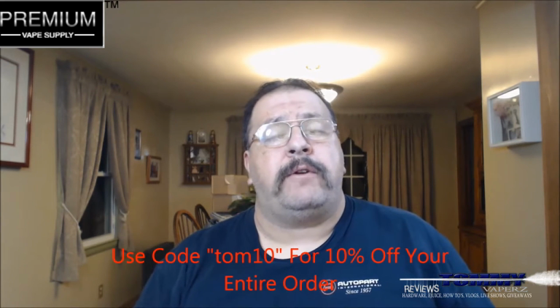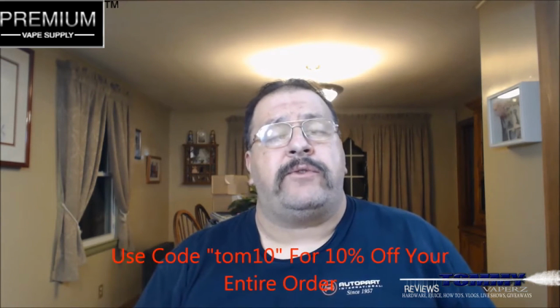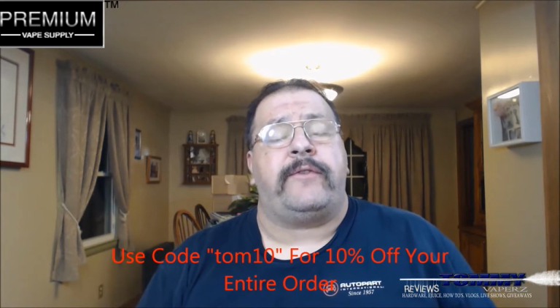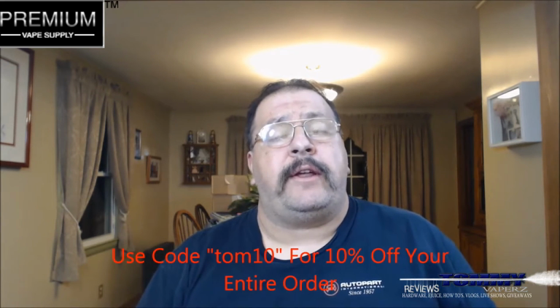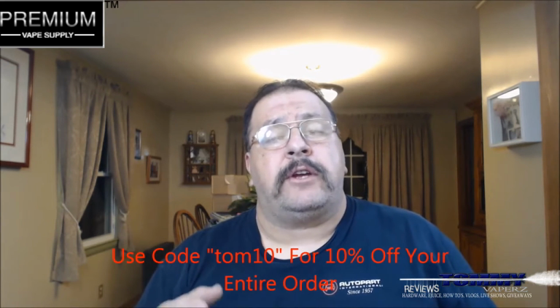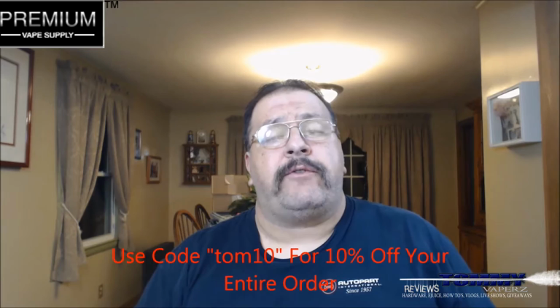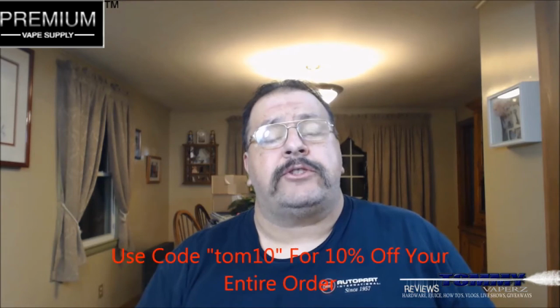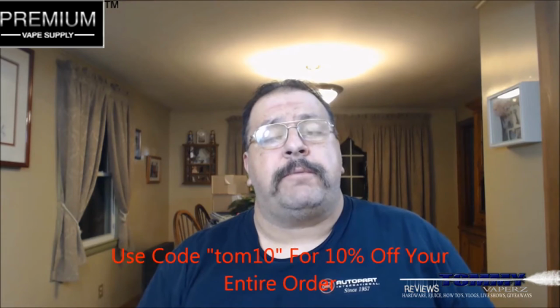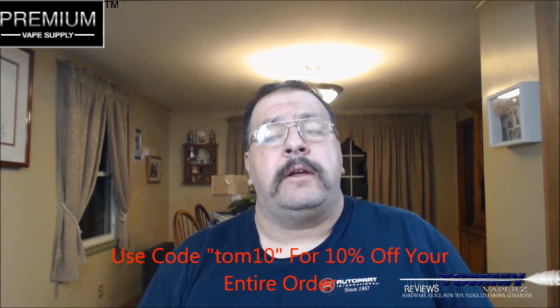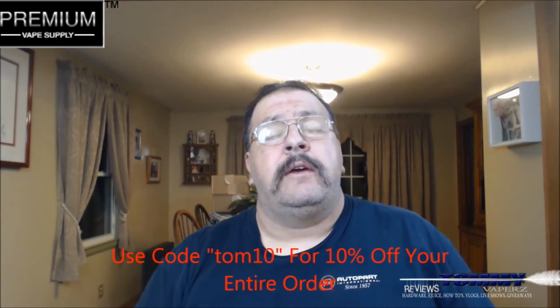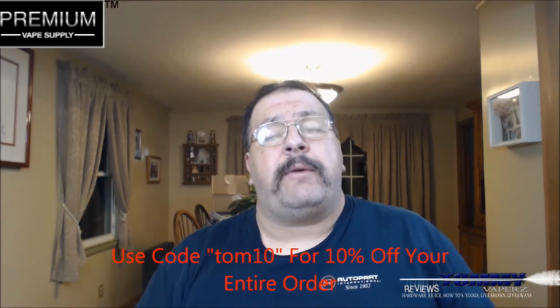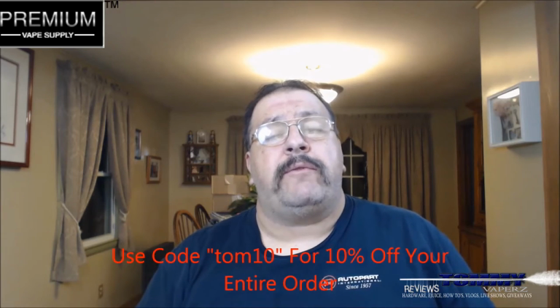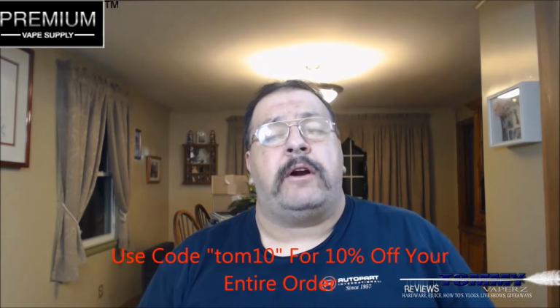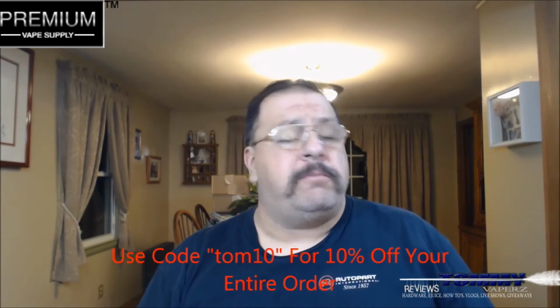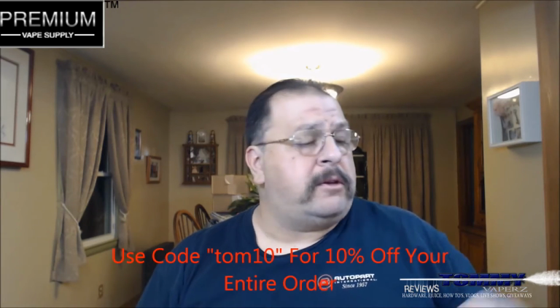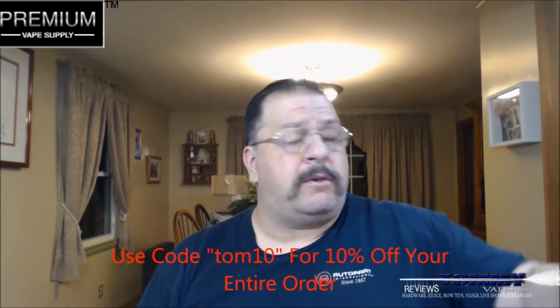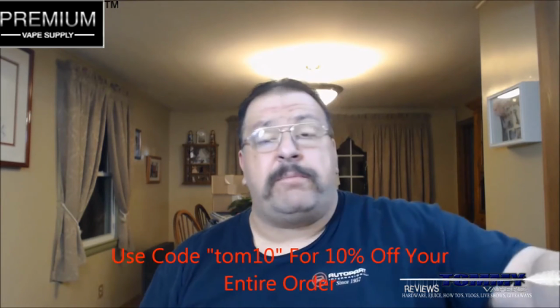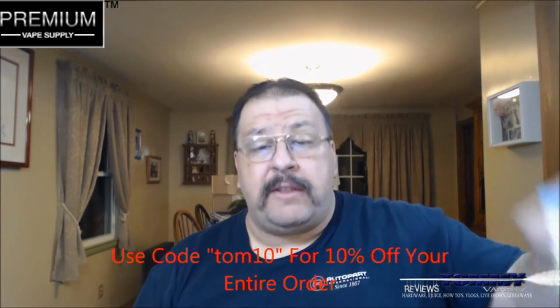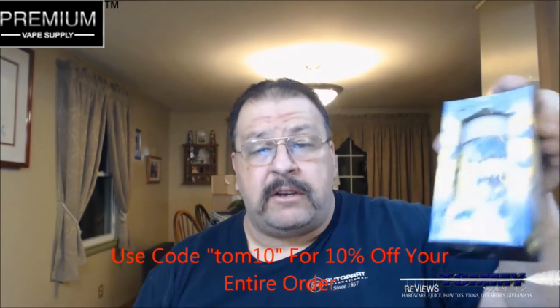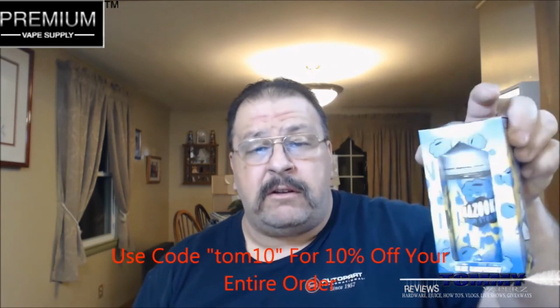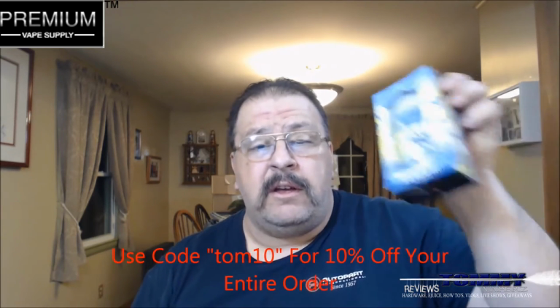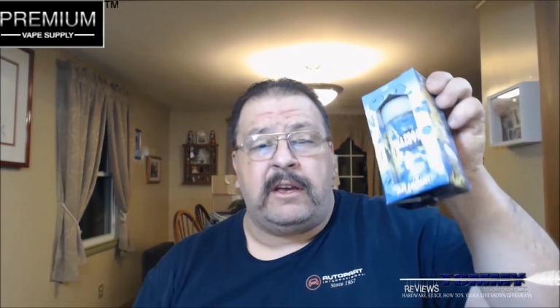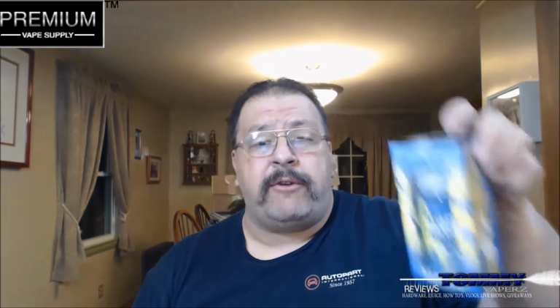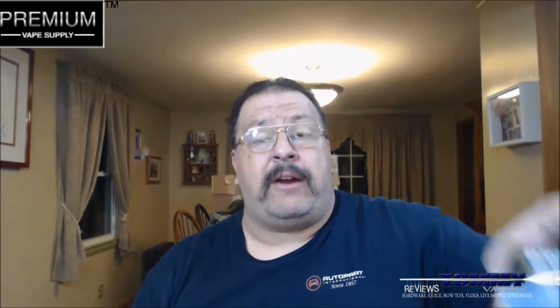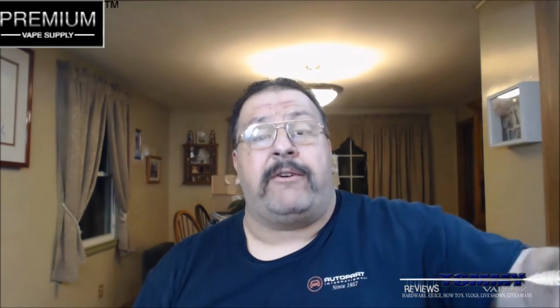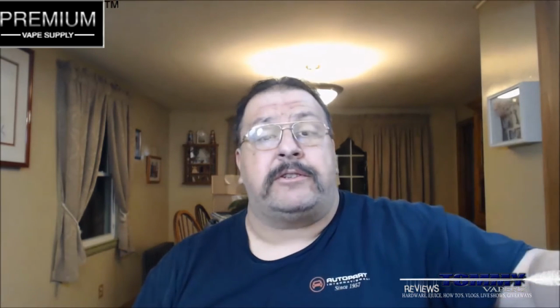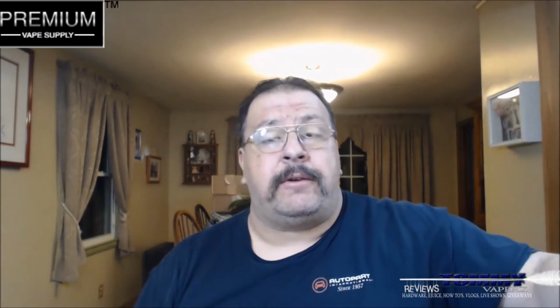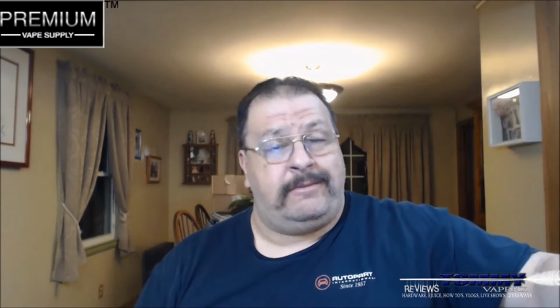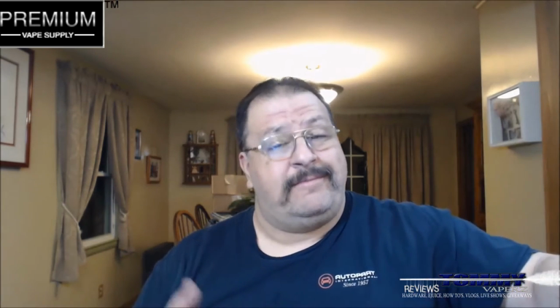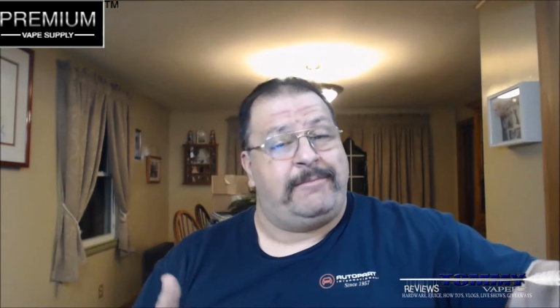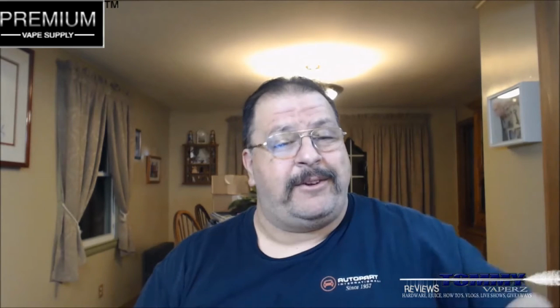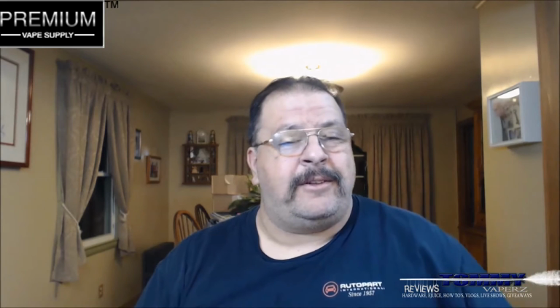If you spend over $25, you'll get free shipping. If you buy over 100 mils — so if you buy this one here — you get free priority shipping. Pretty cool.